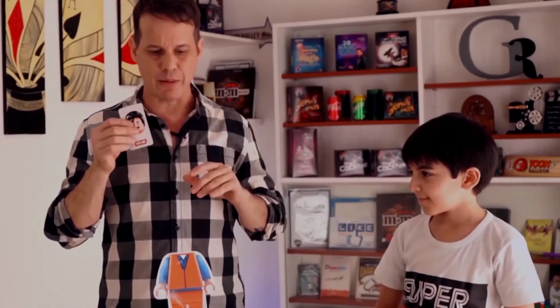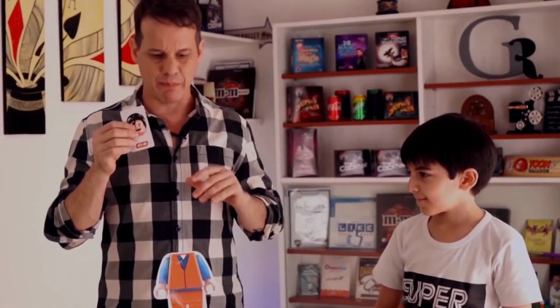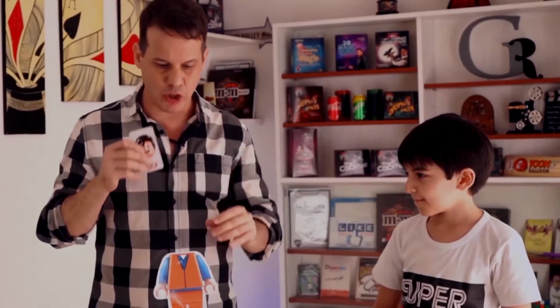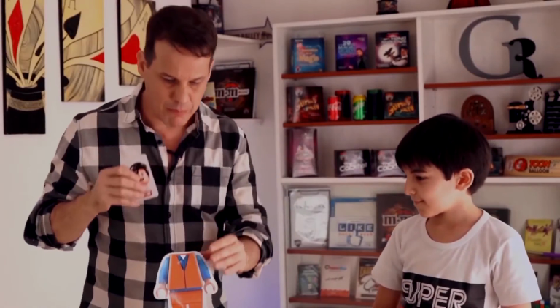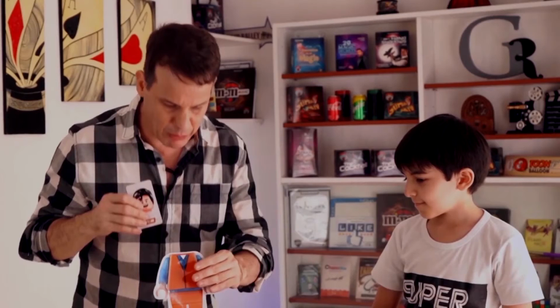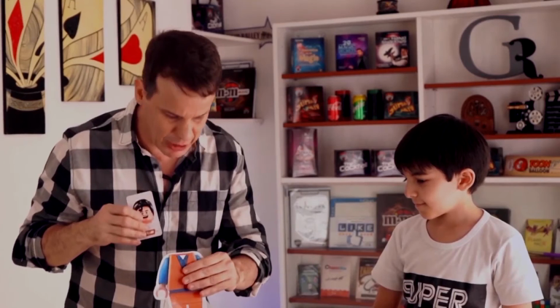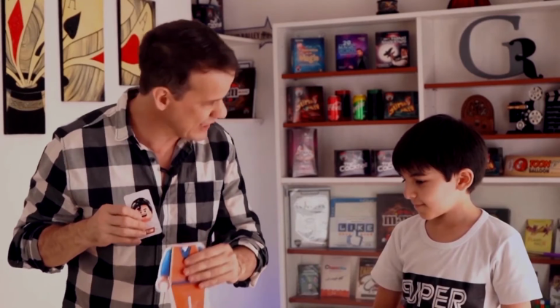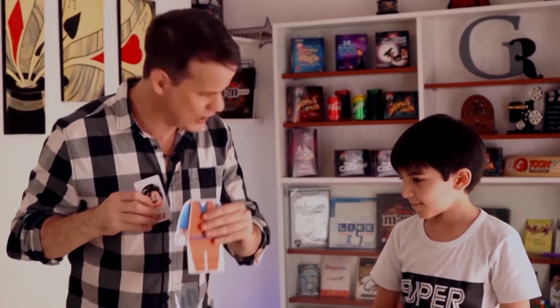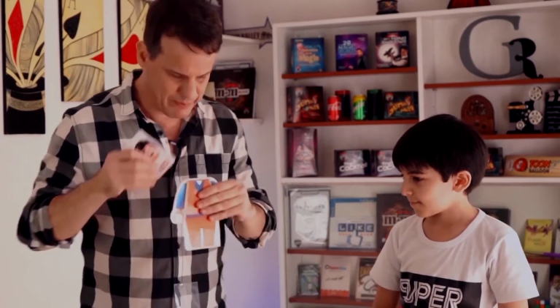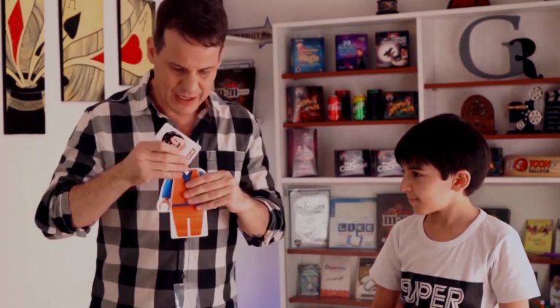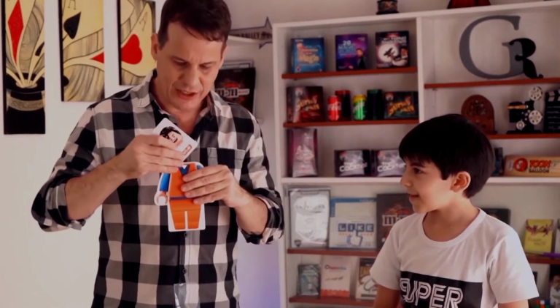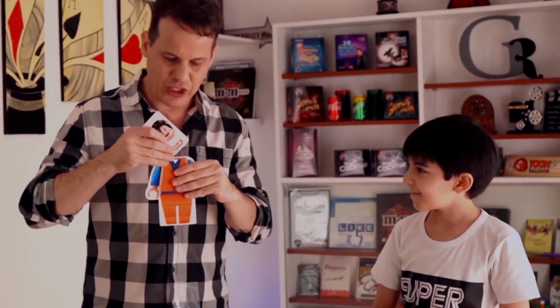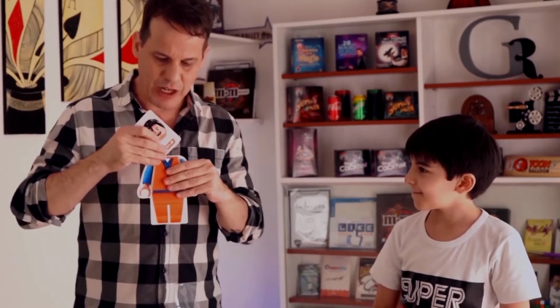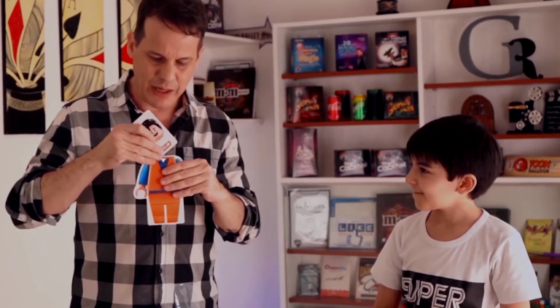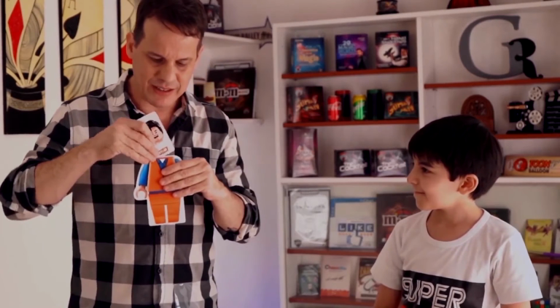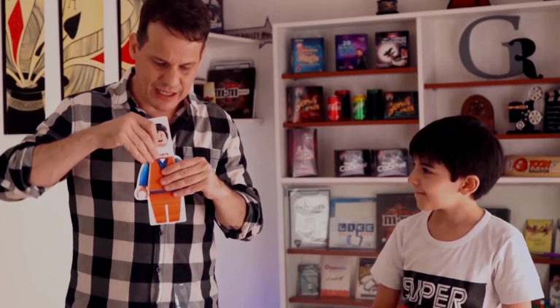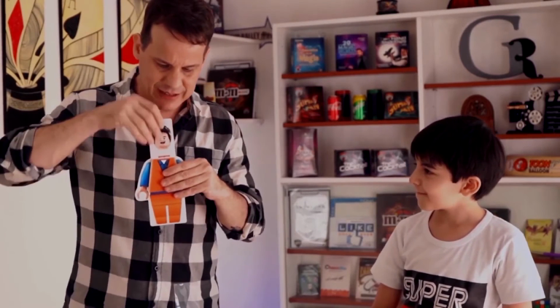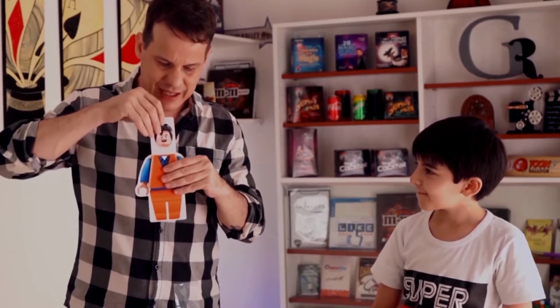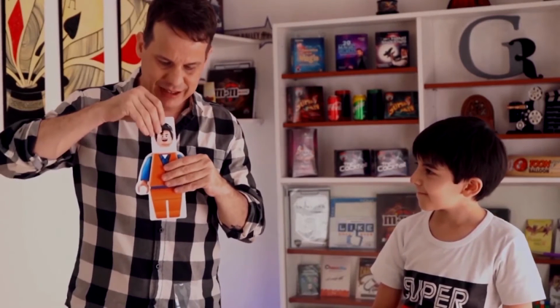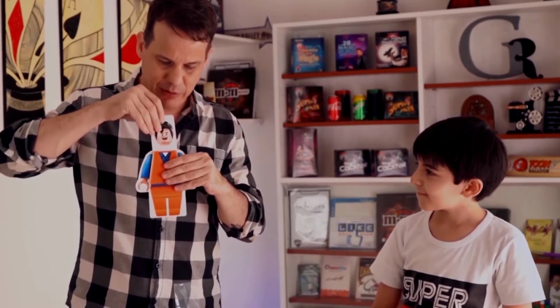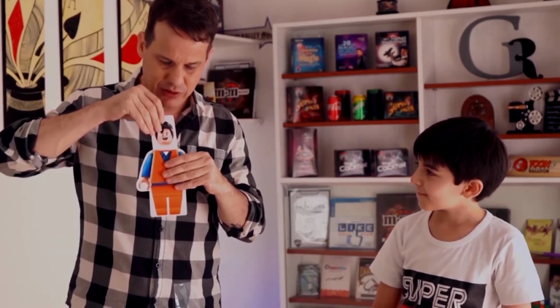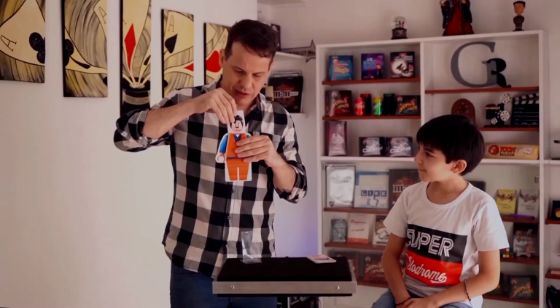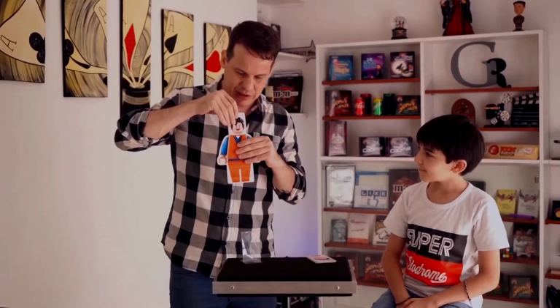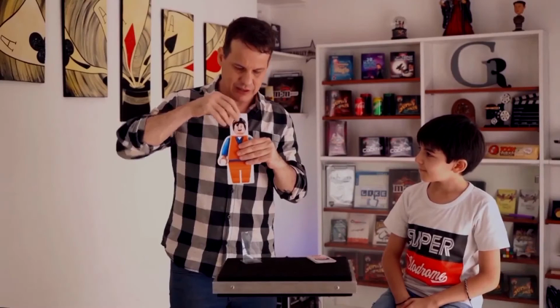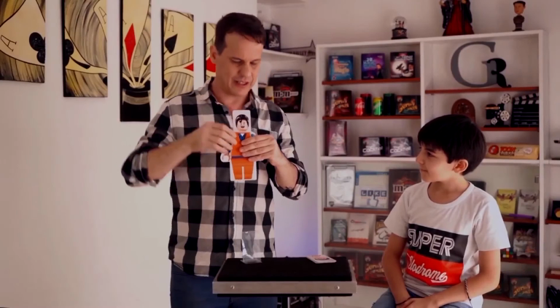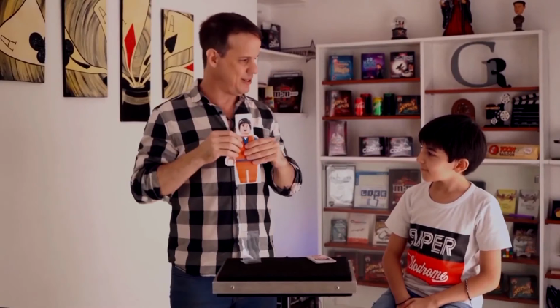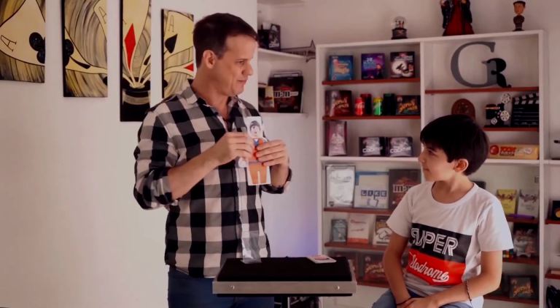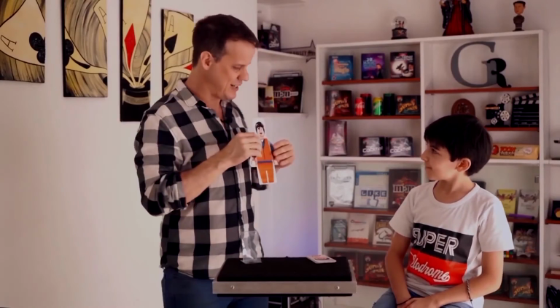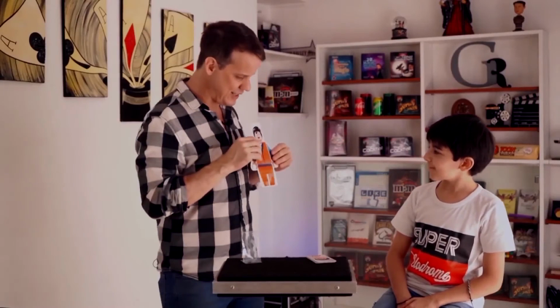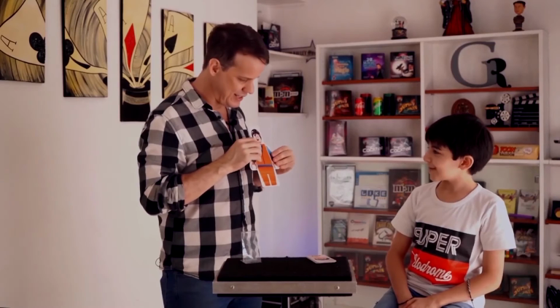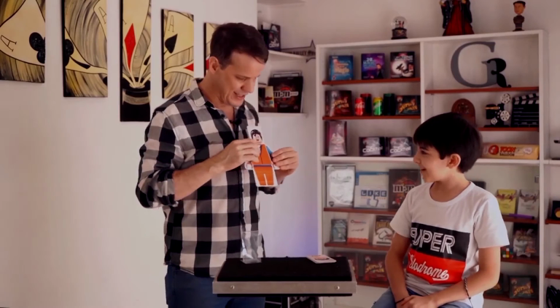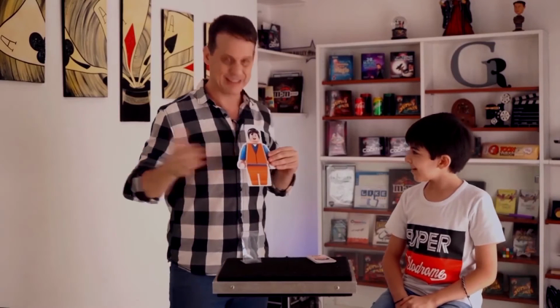Well, we can put the head here, like this. And we have the full Lego.